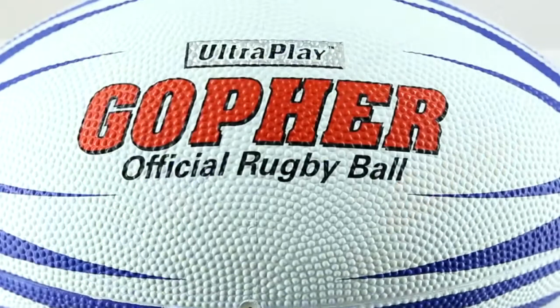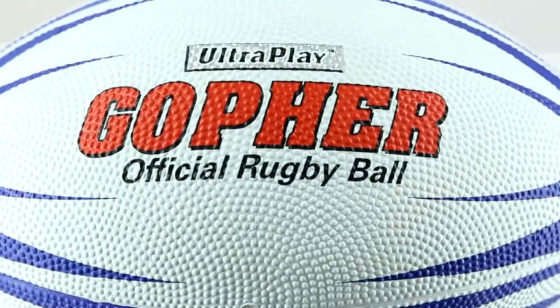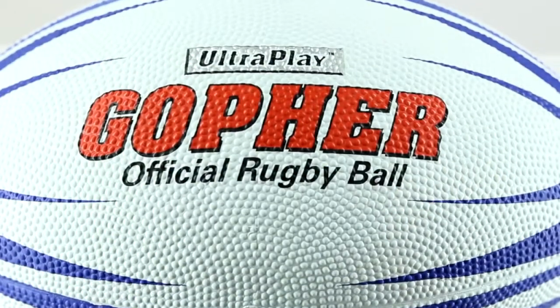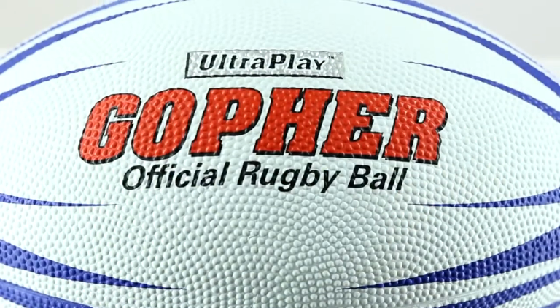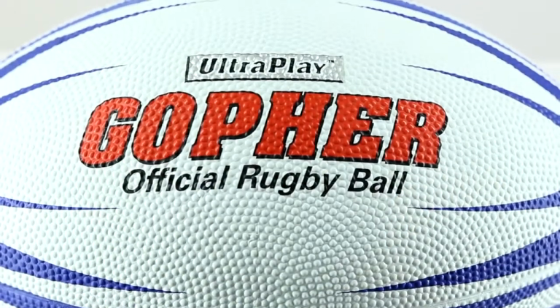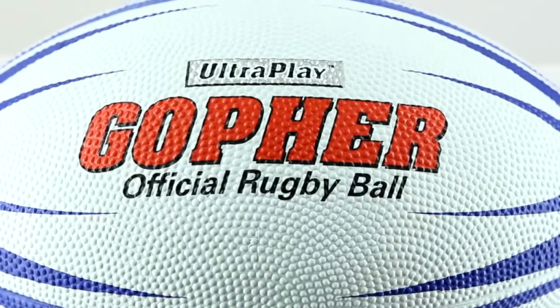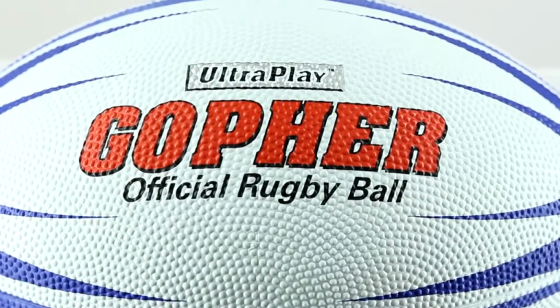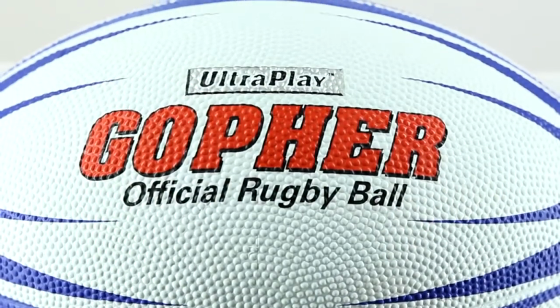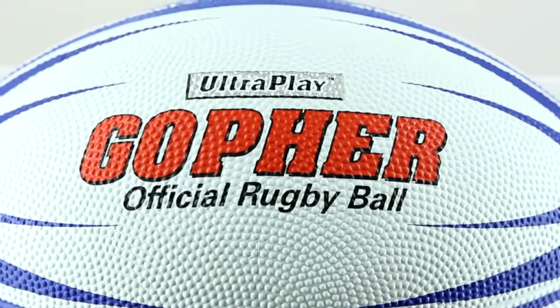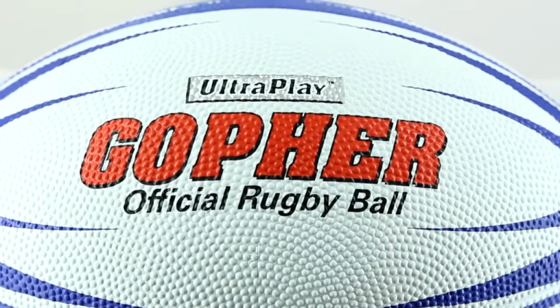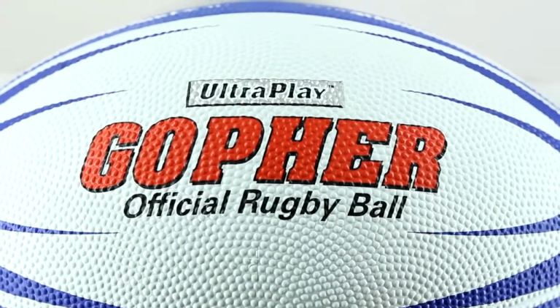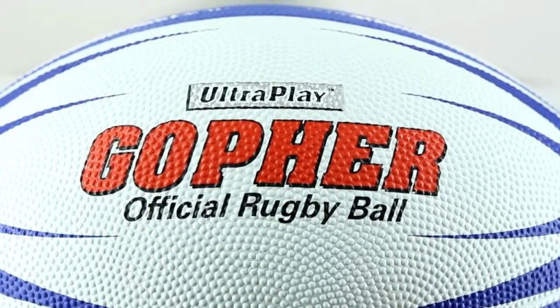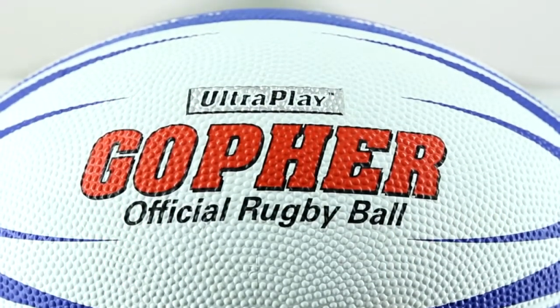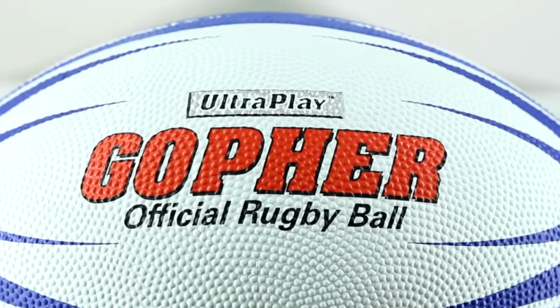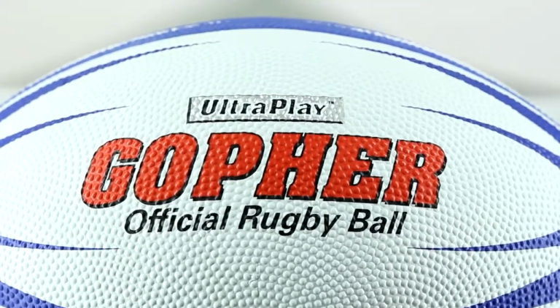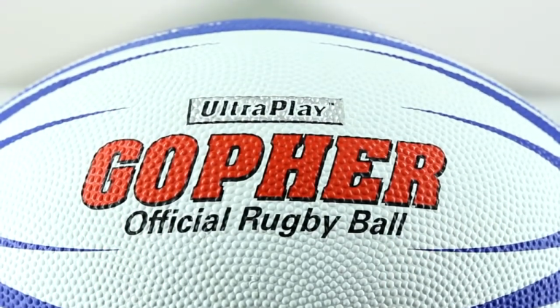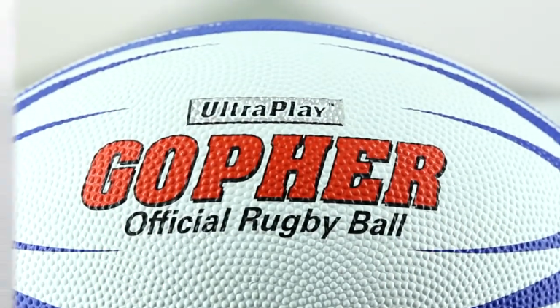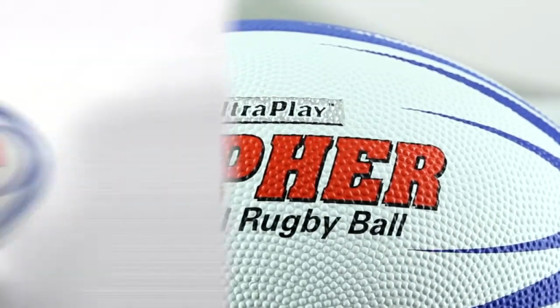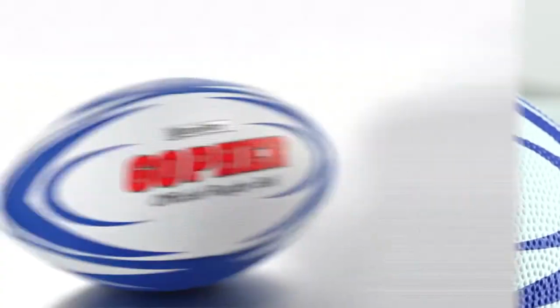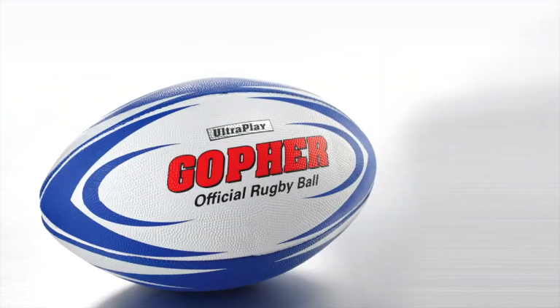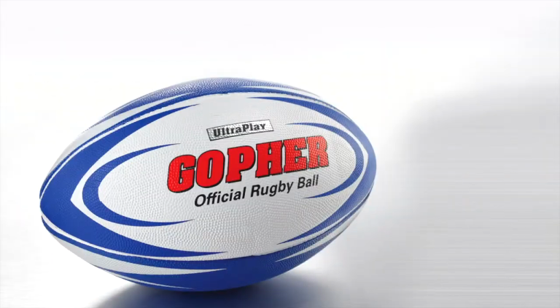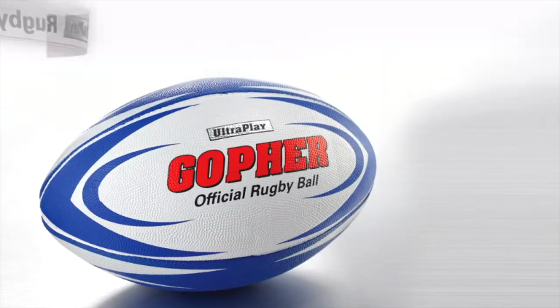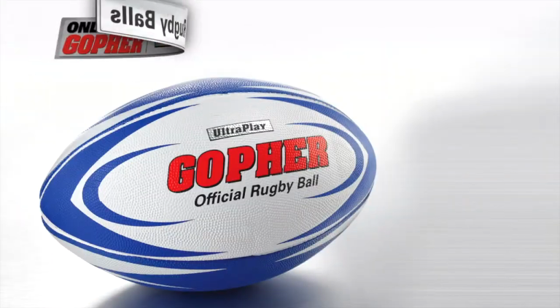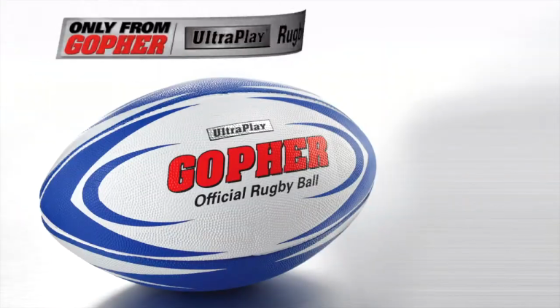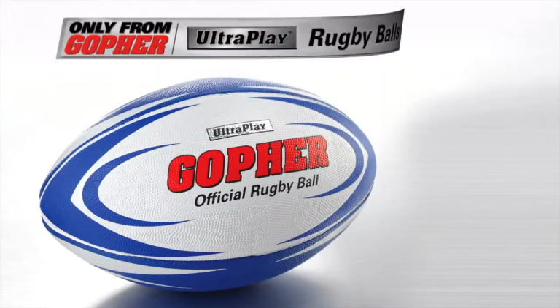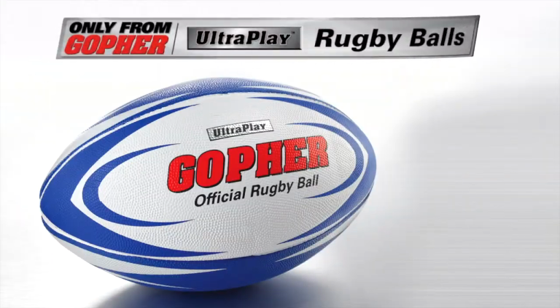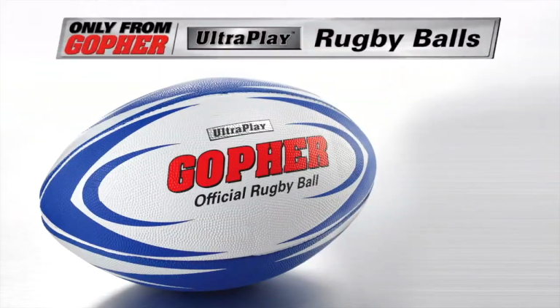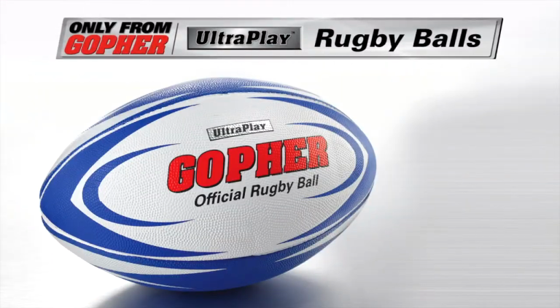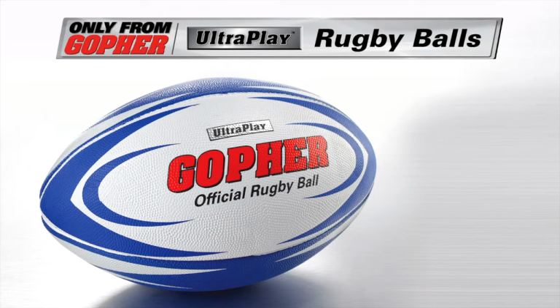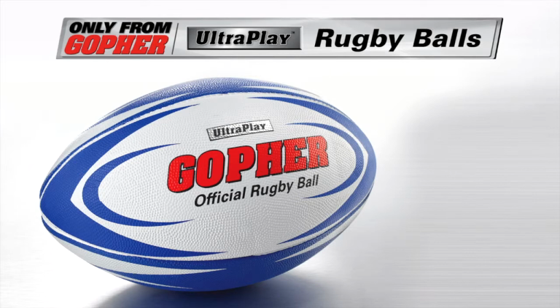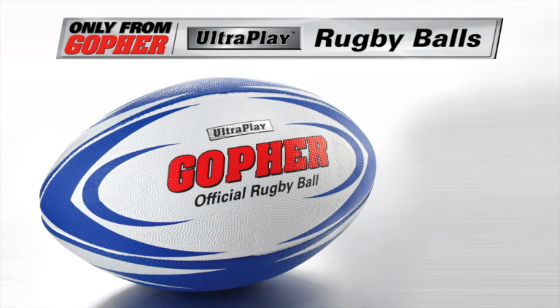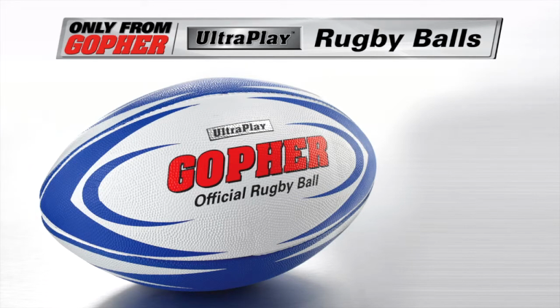Buy the best performing, highest quality rugby ball available. Ultra Play Rugby Ball, only from Gopher.